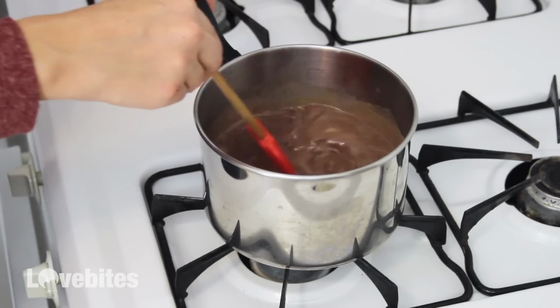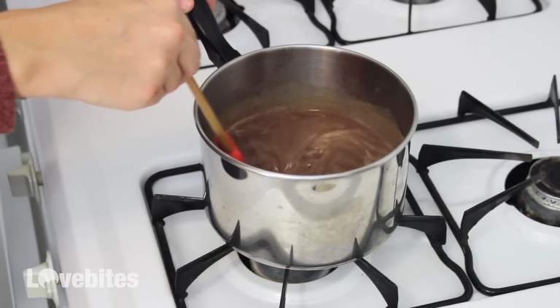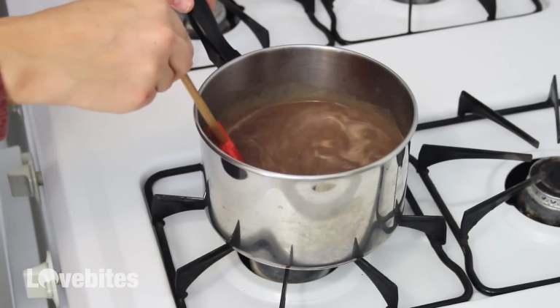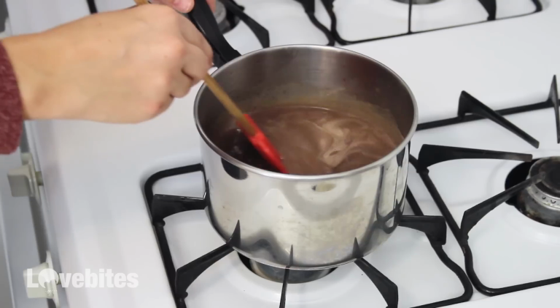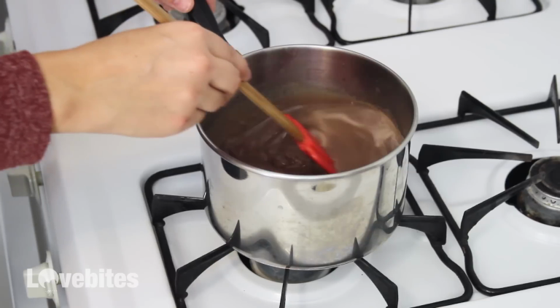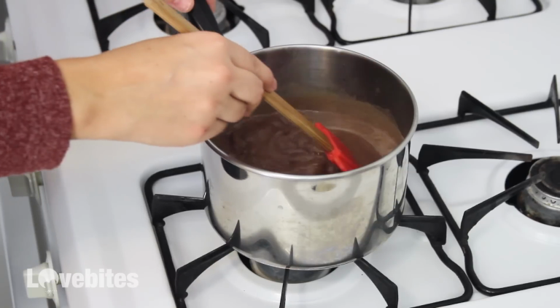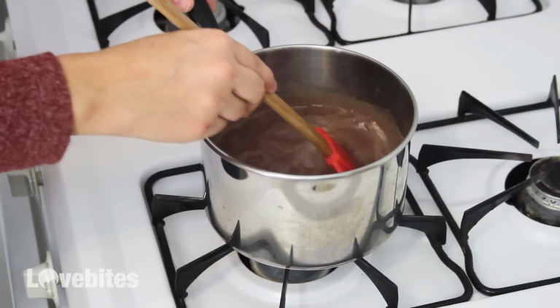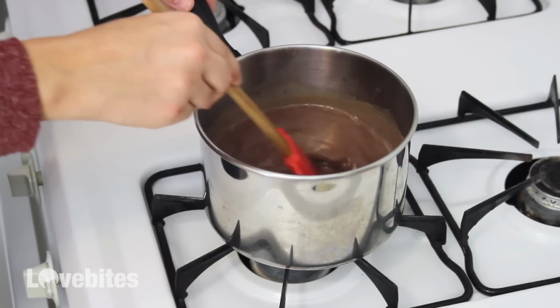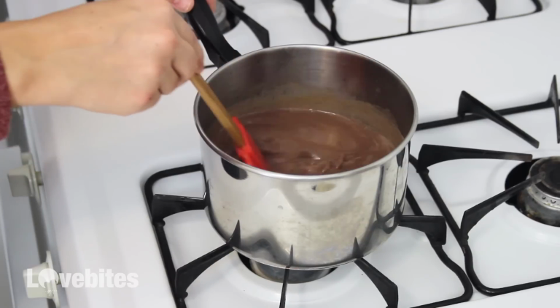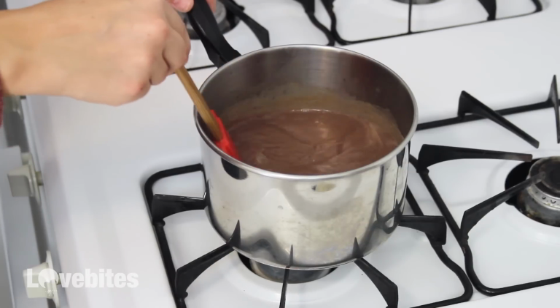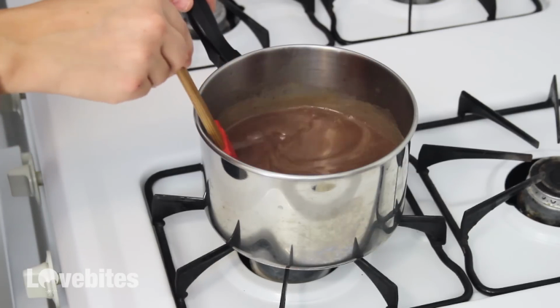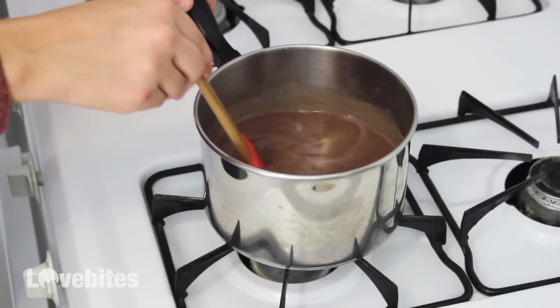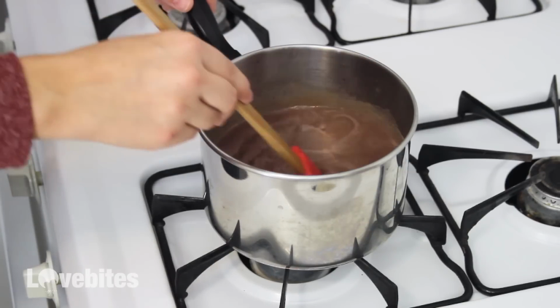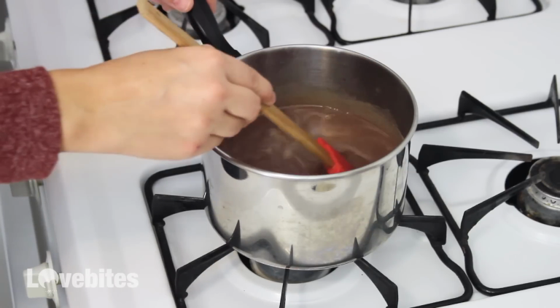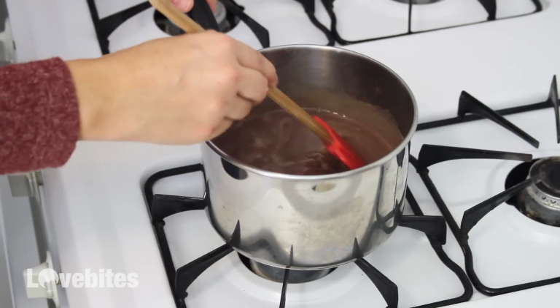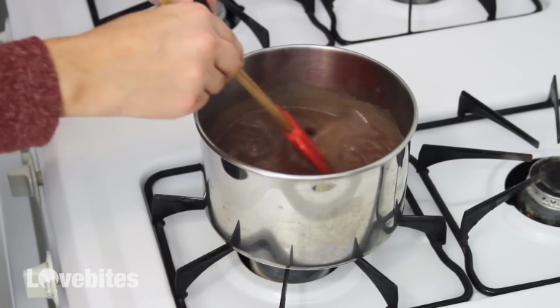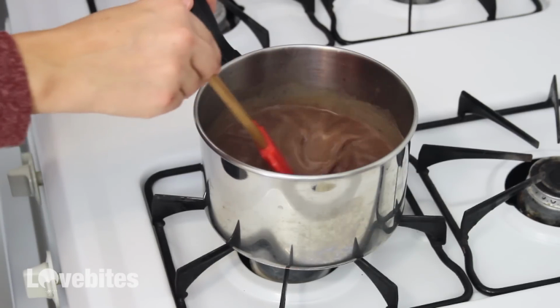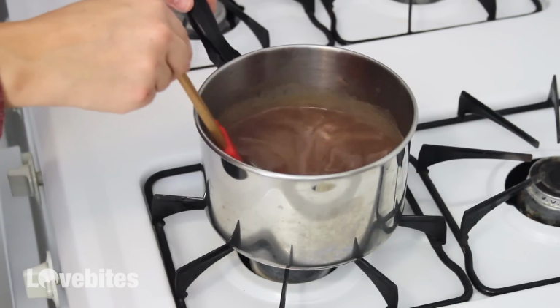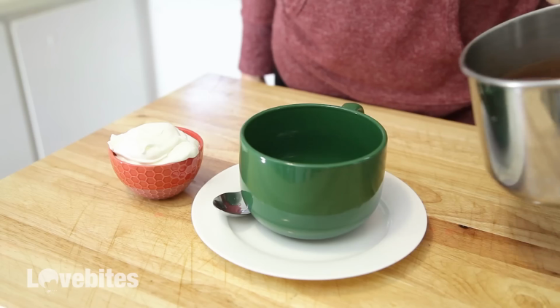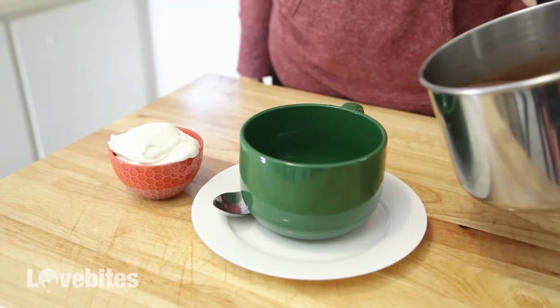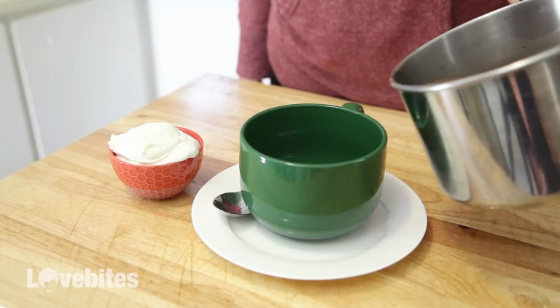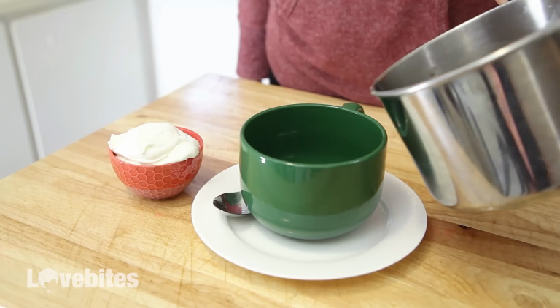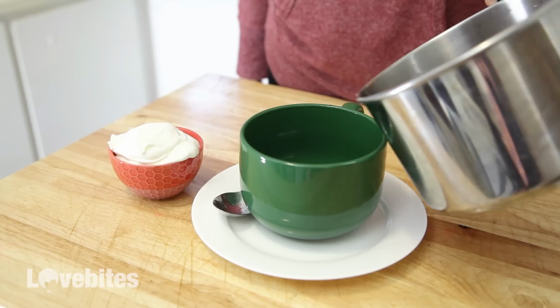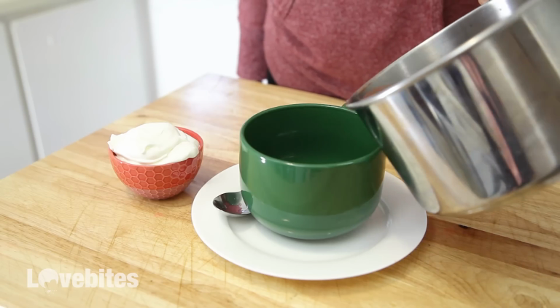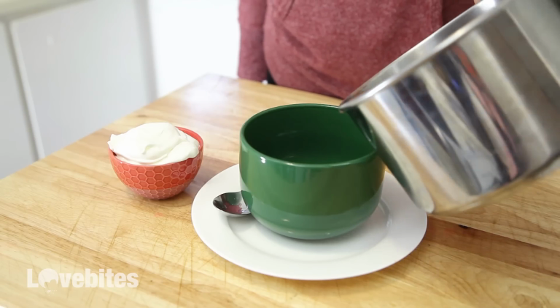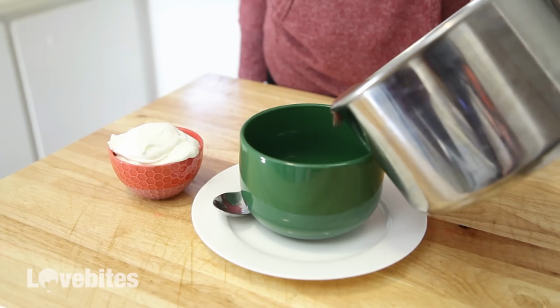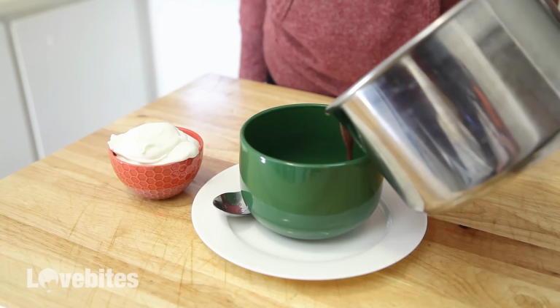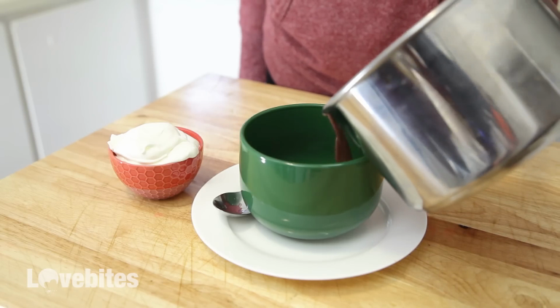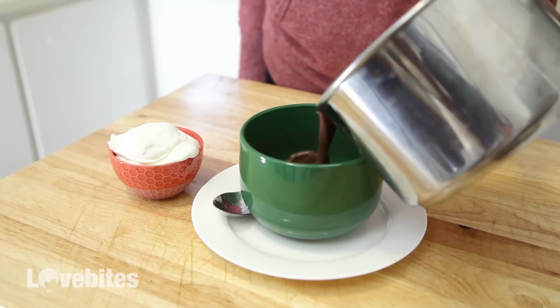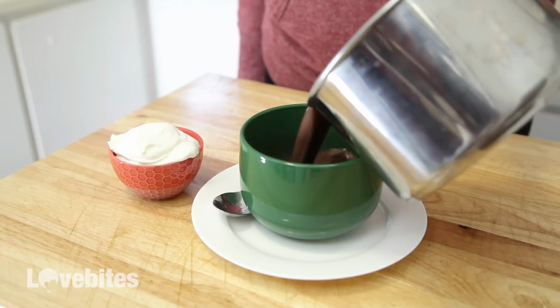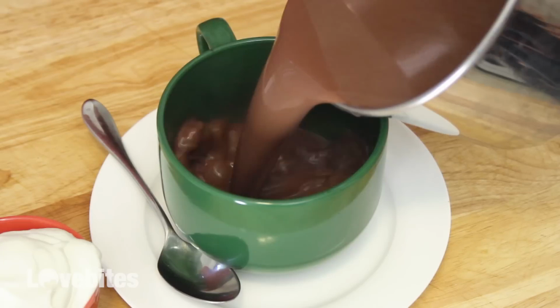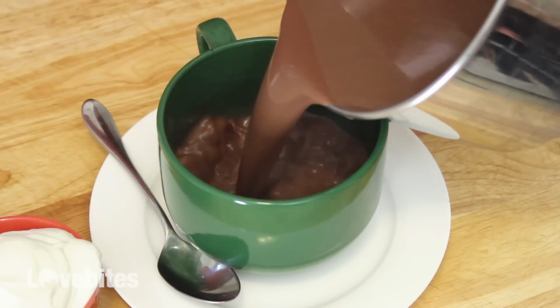All the measurements are in the description box below. Just add it to a glass and add any toppings you like.